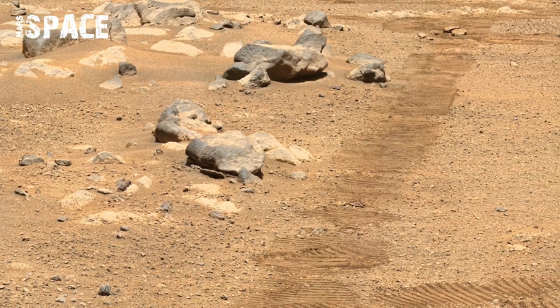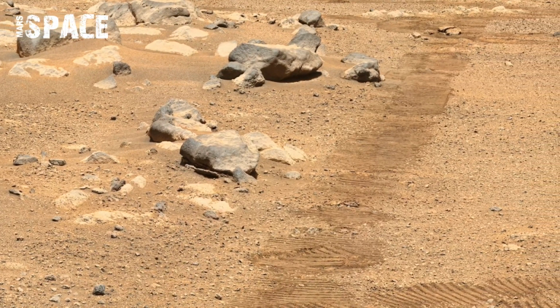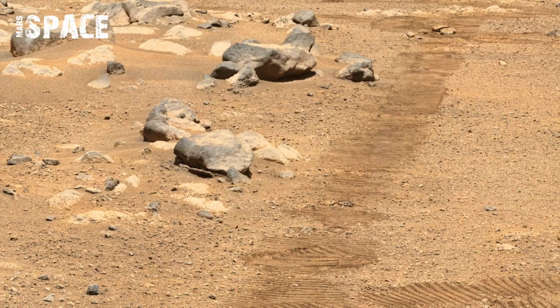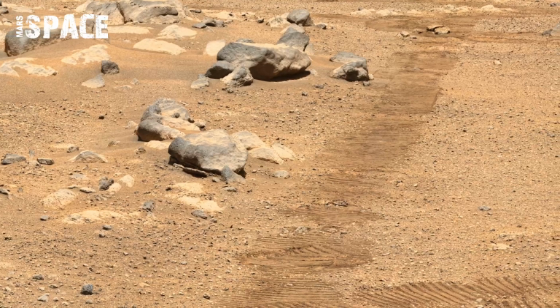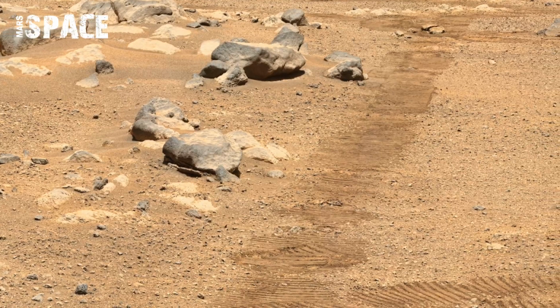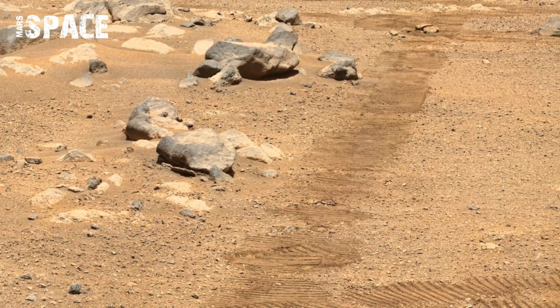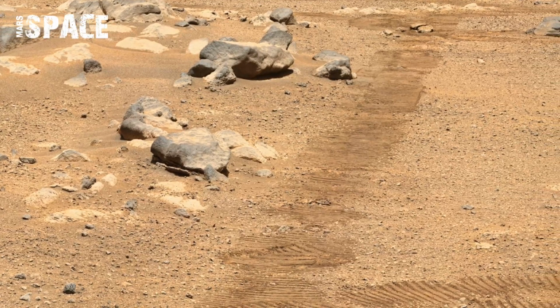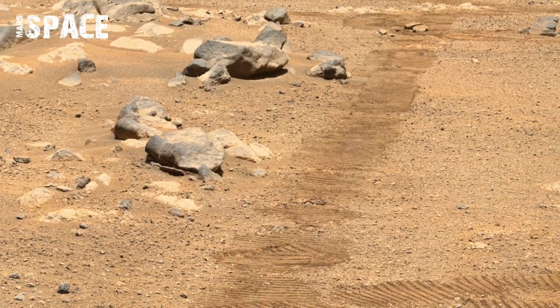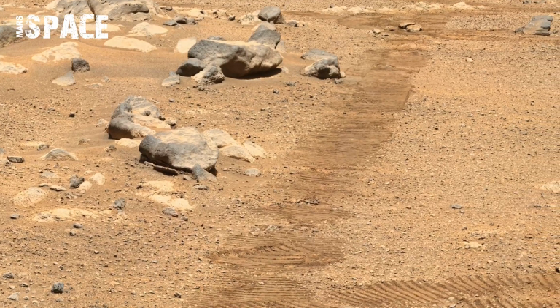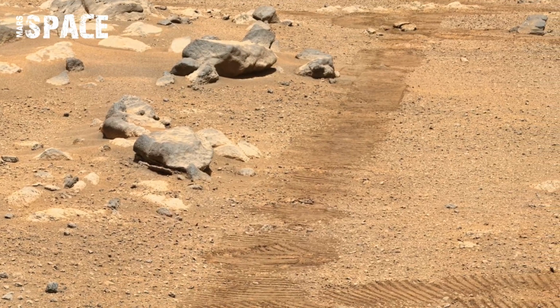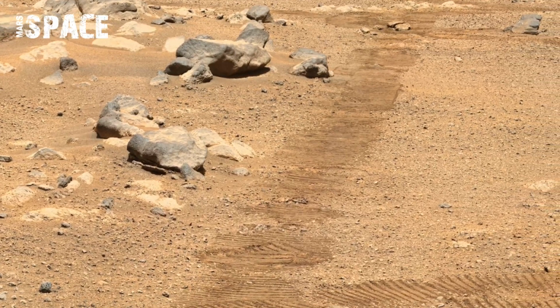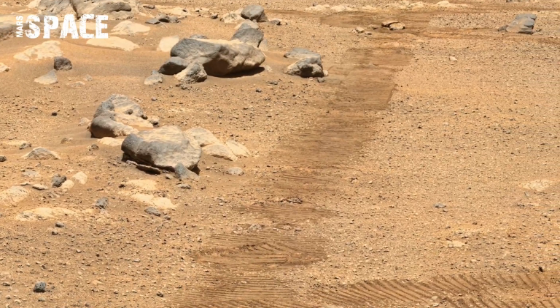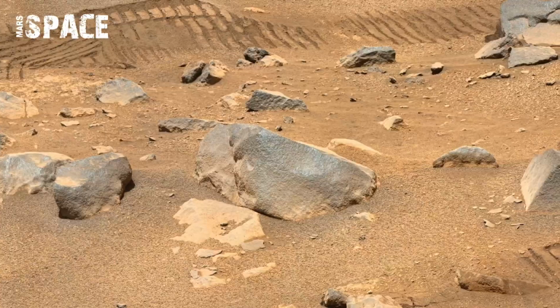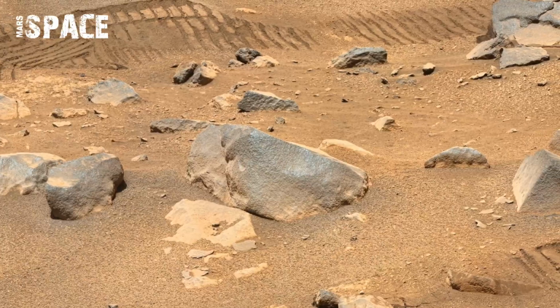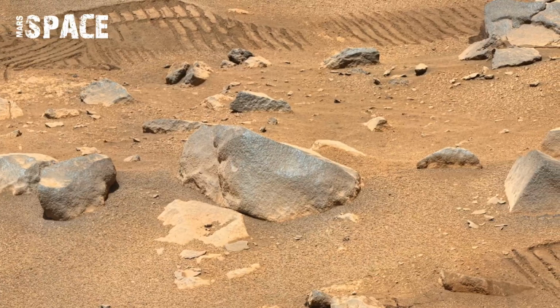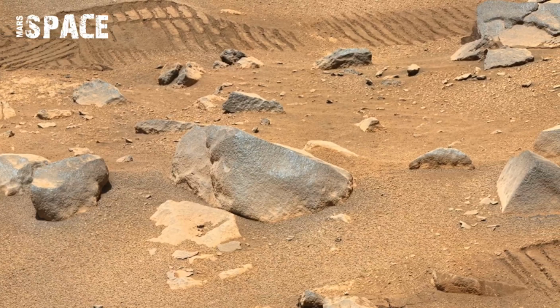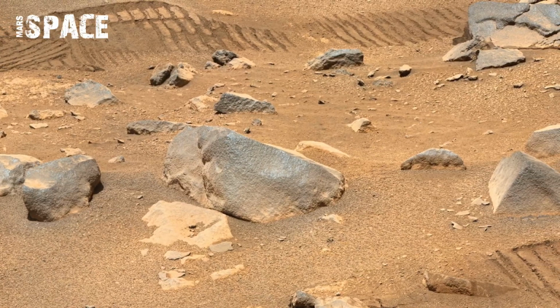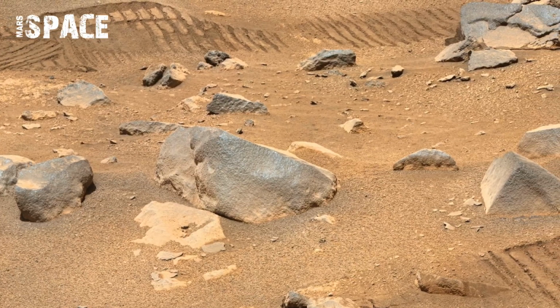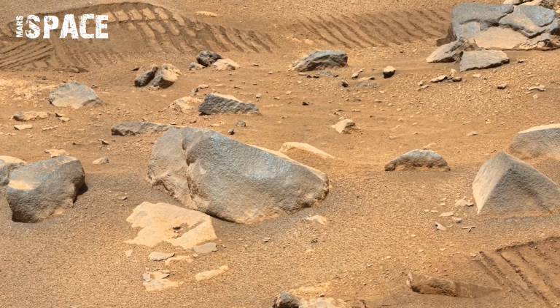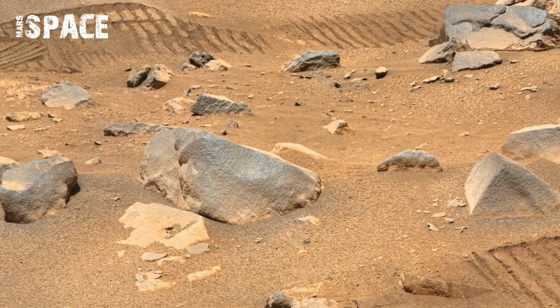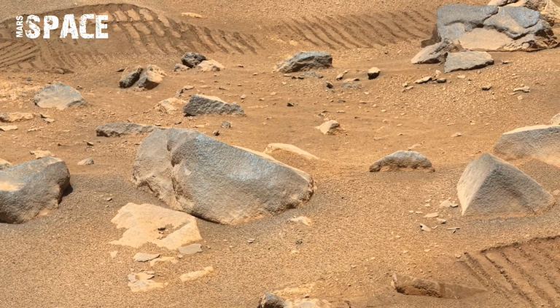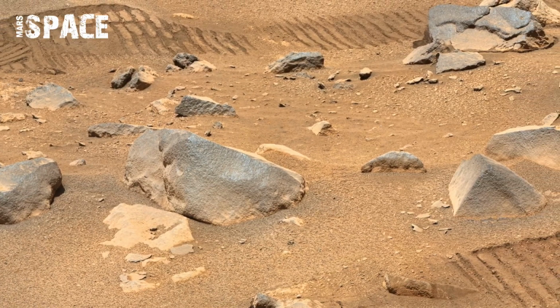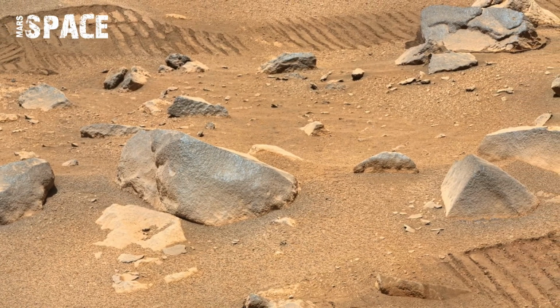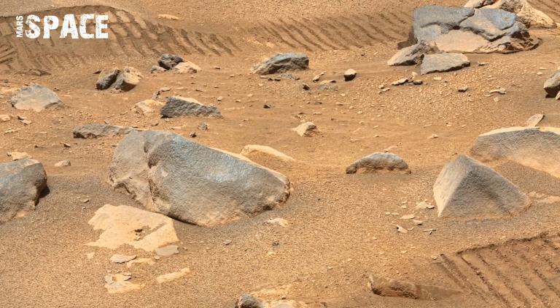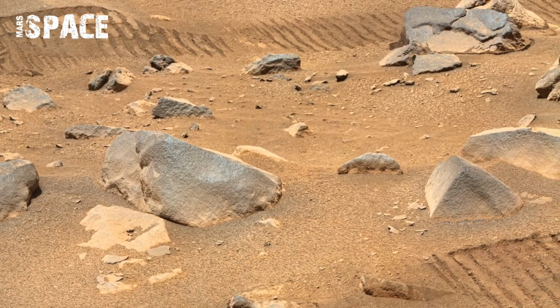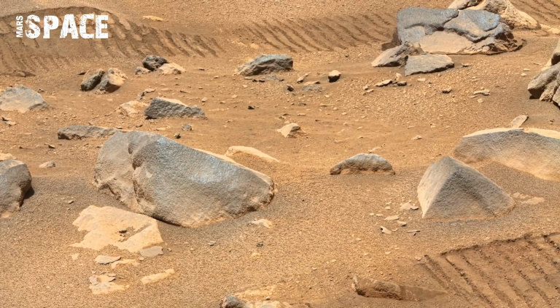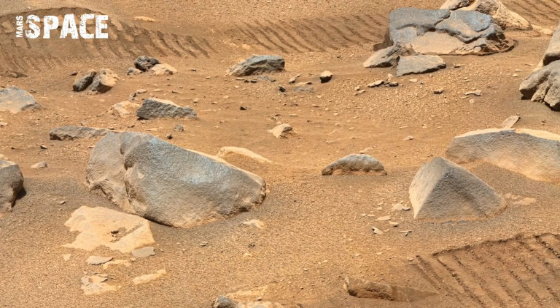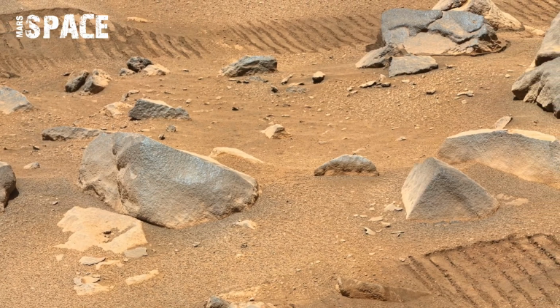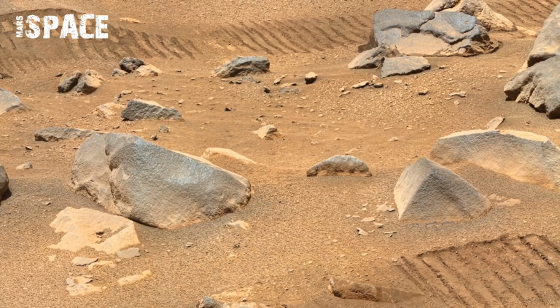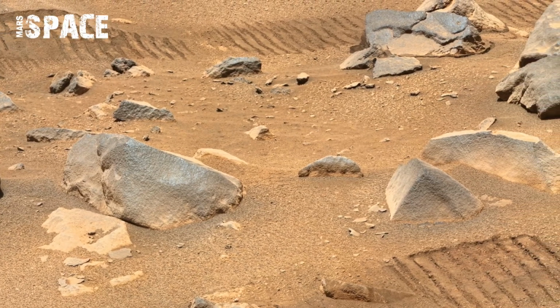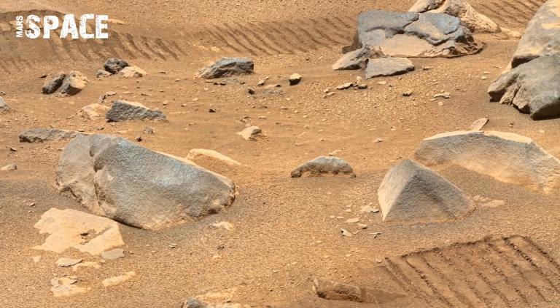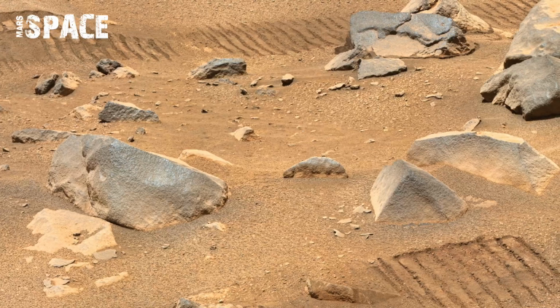Here you can see interesting rocky structures and rover tracks on the surface of Mars.